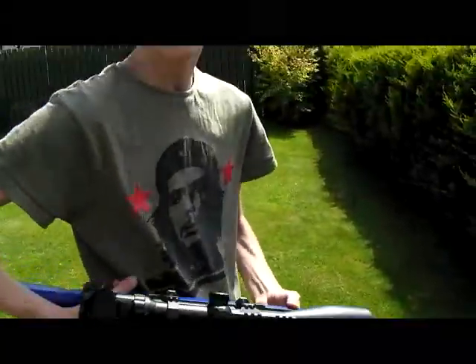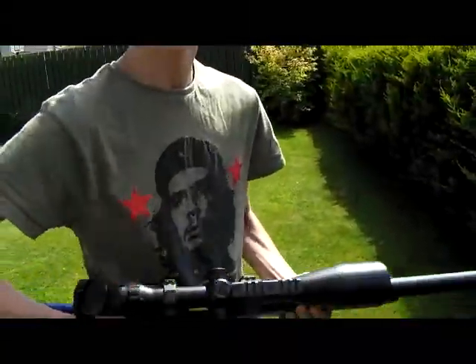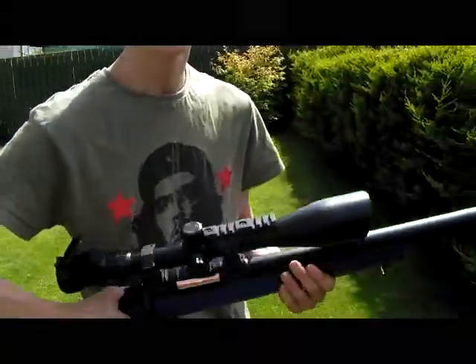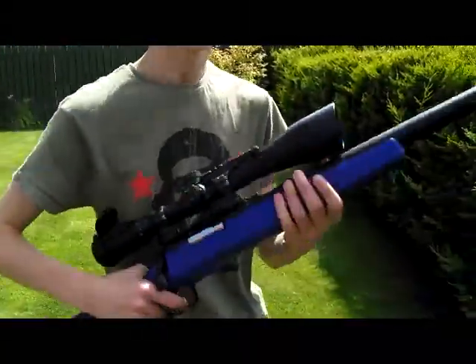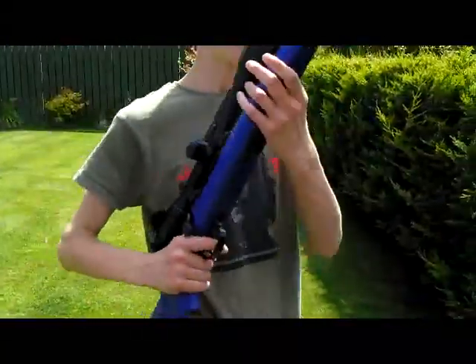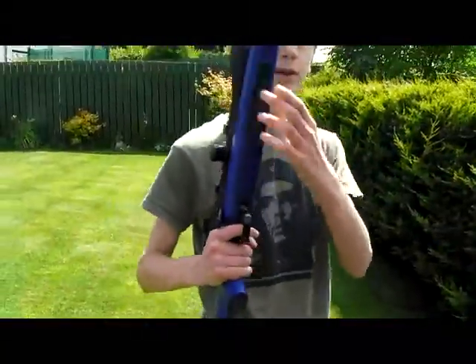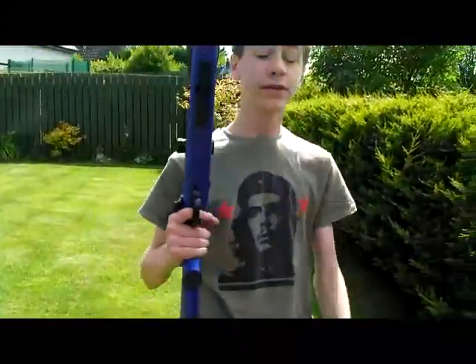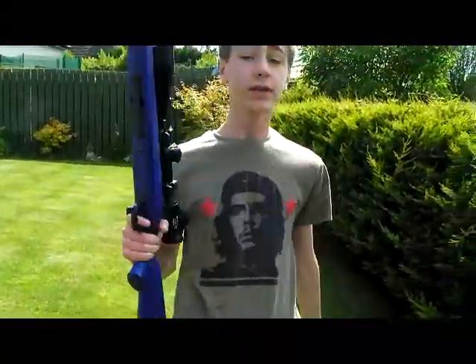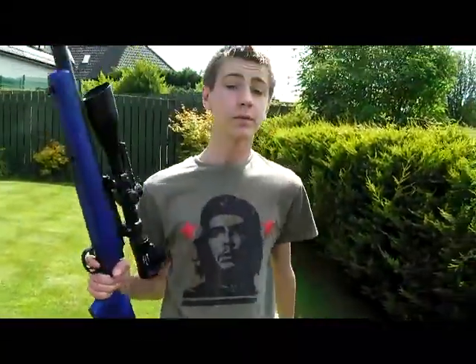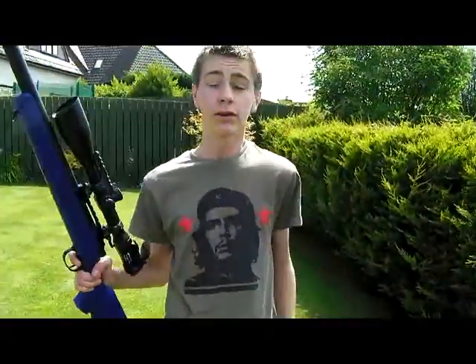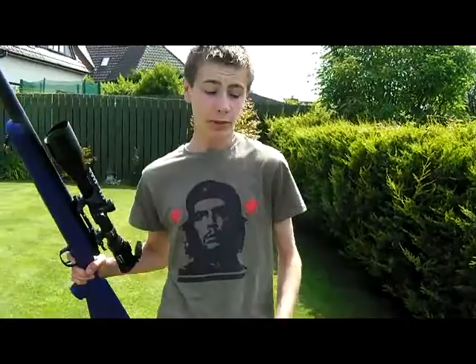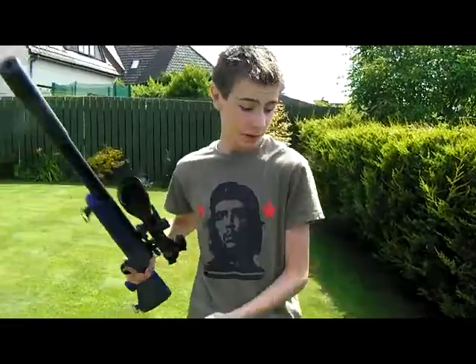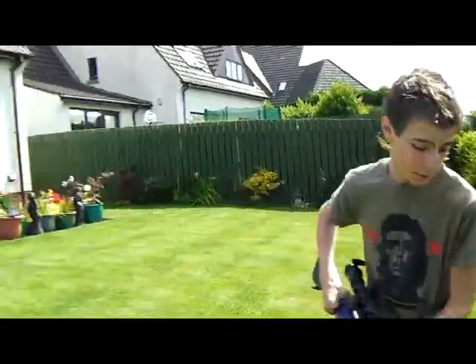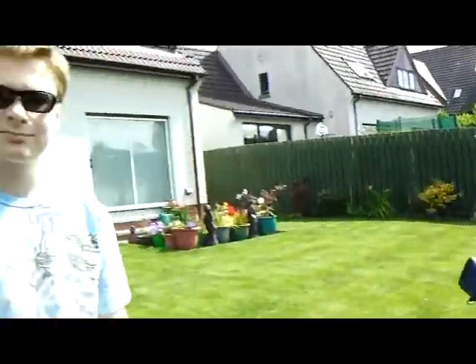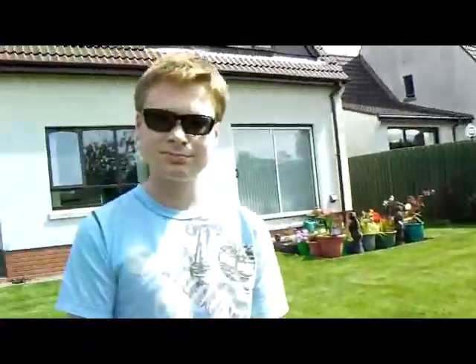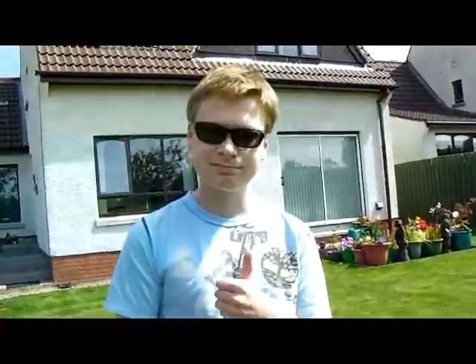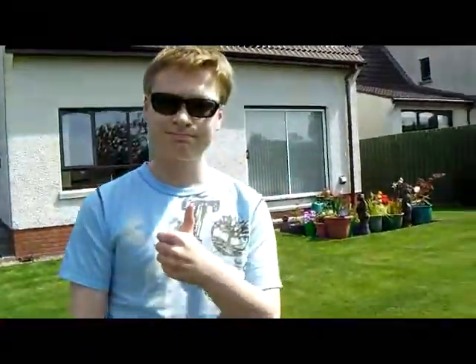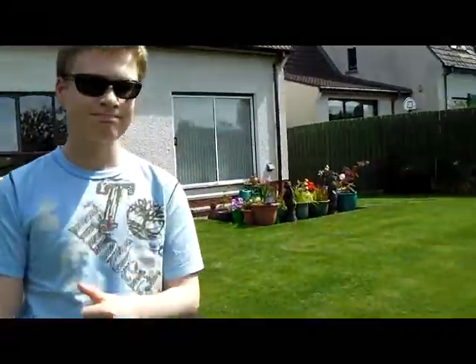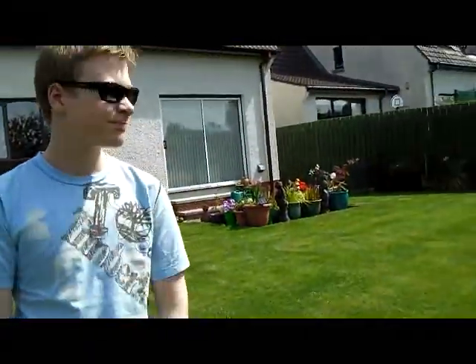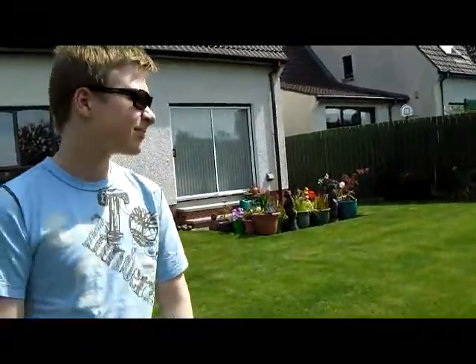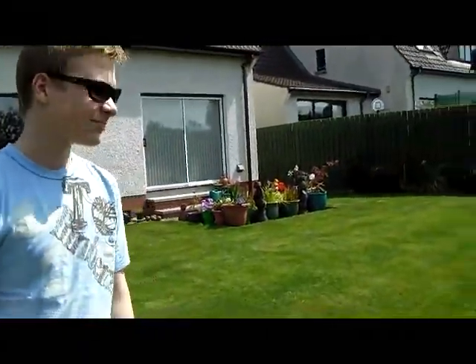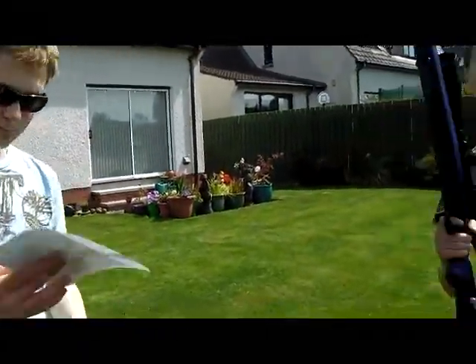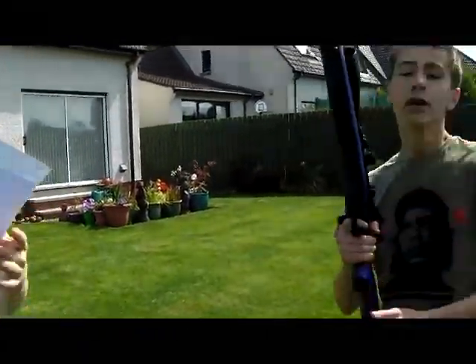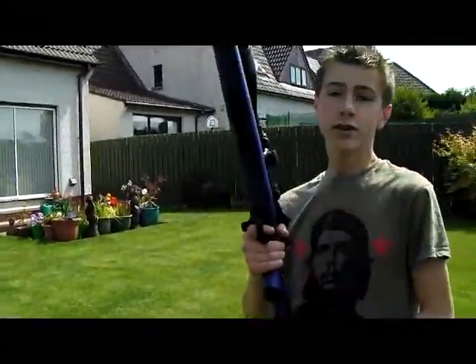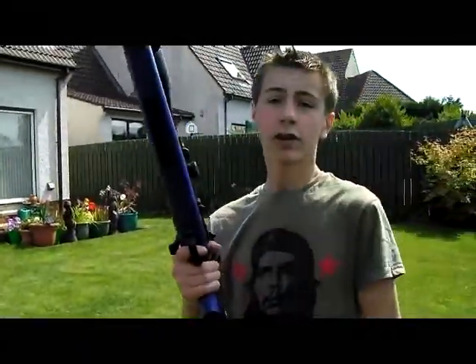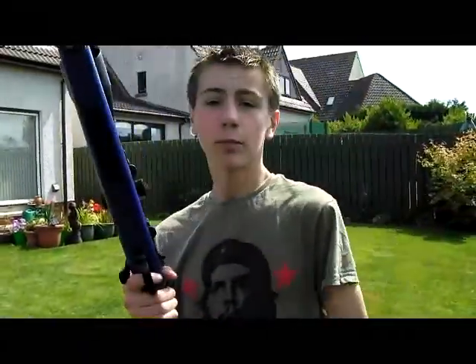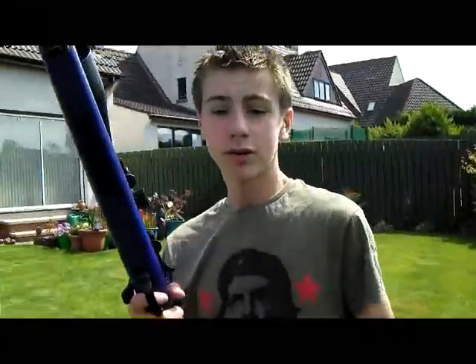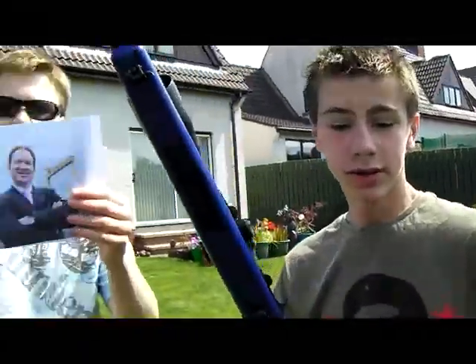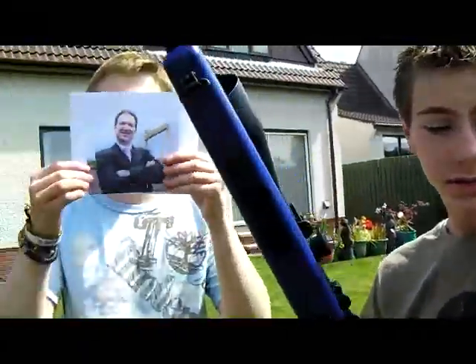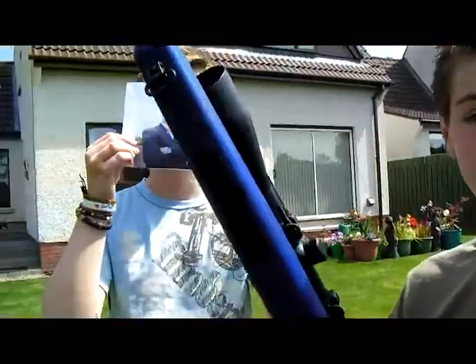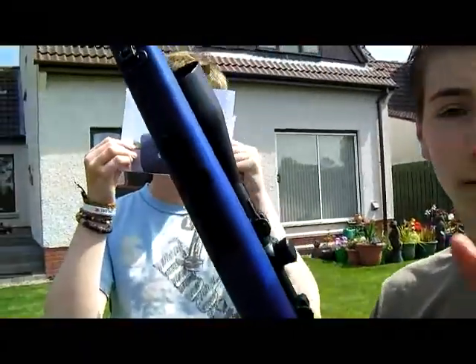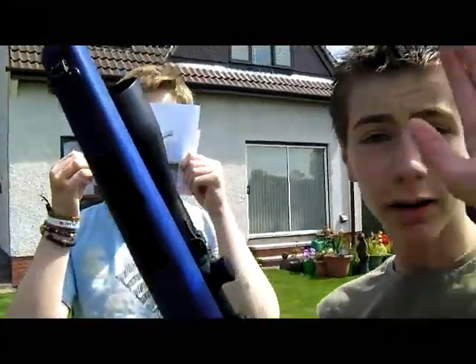Thanks for watching. I've been Nathan Concilio, this has been Greg Blevins. That's been Paul Concilio and that over there has been David Blevins. Thanks to our cameraman Stuart Dixon, and bye-bye.